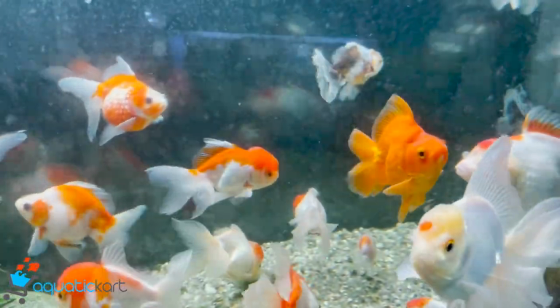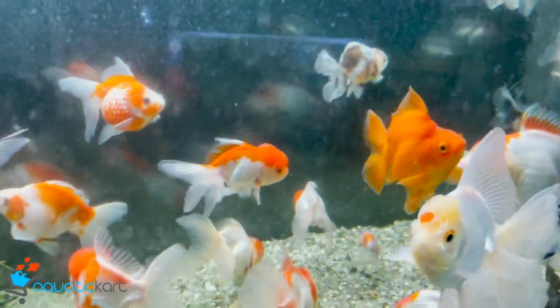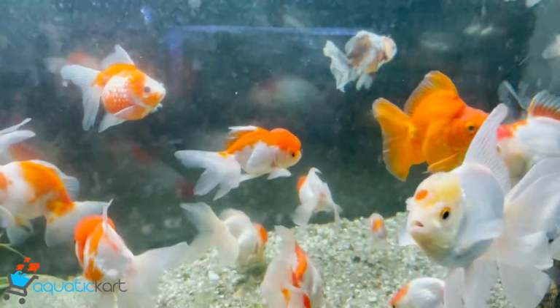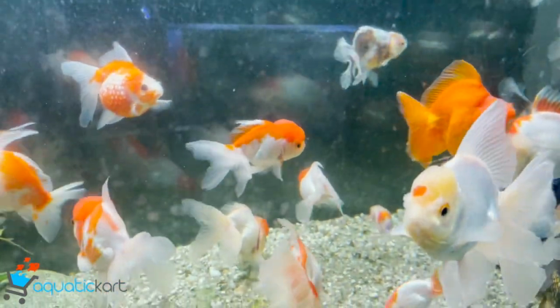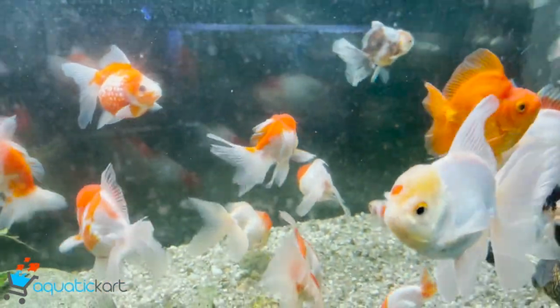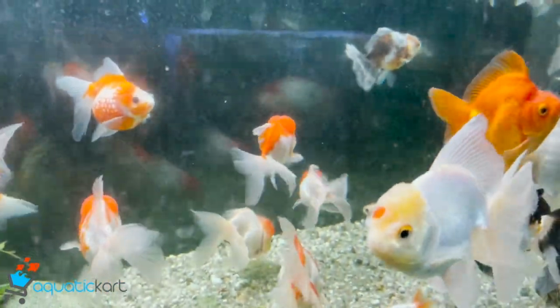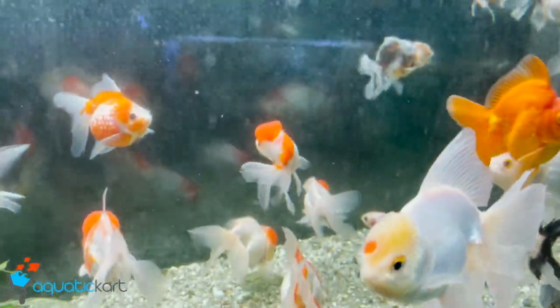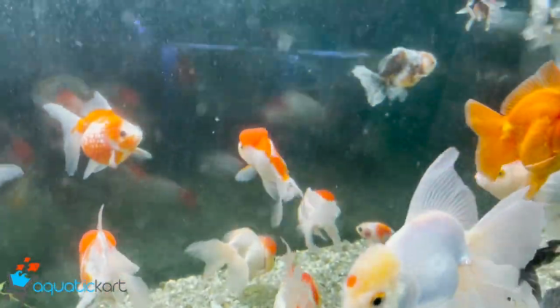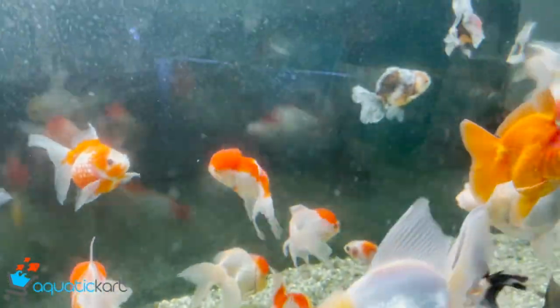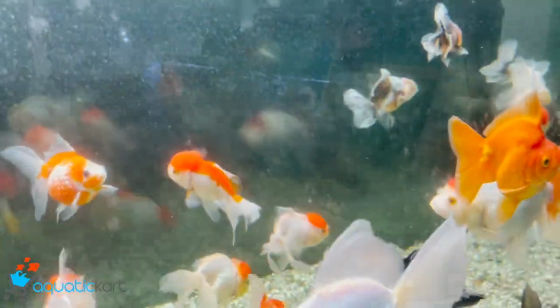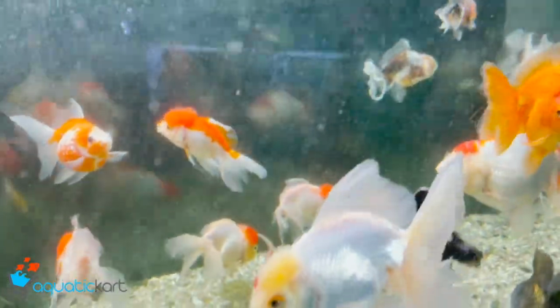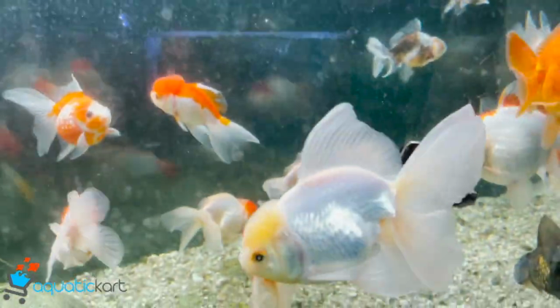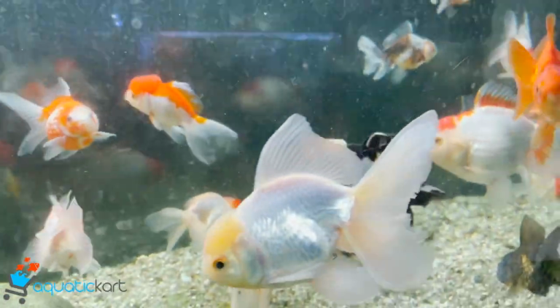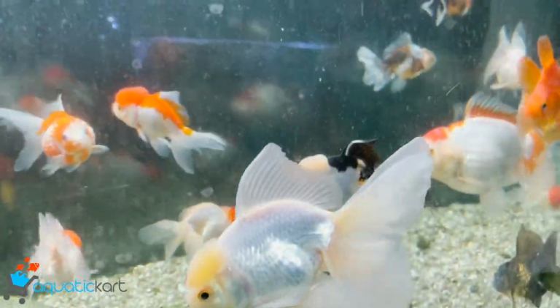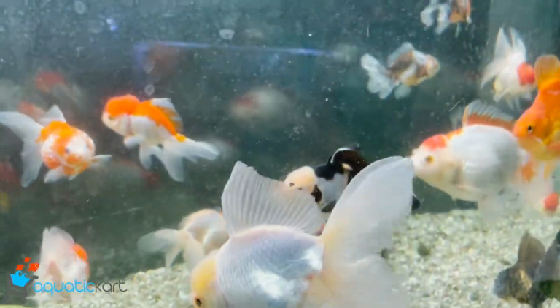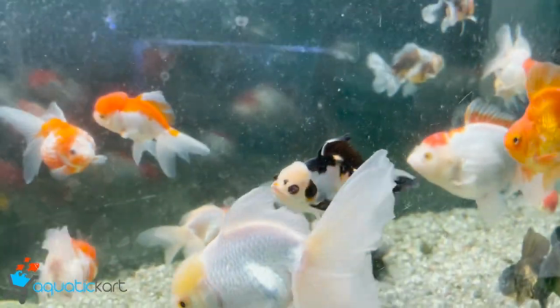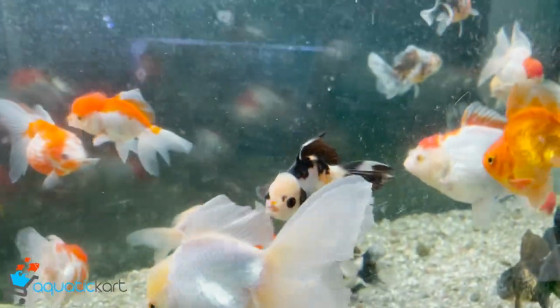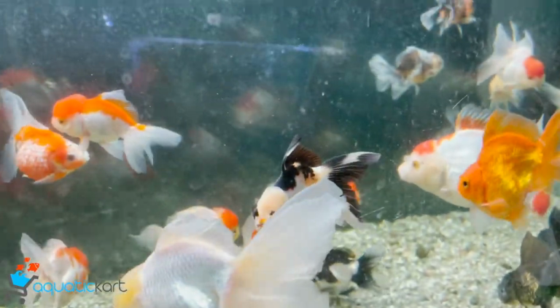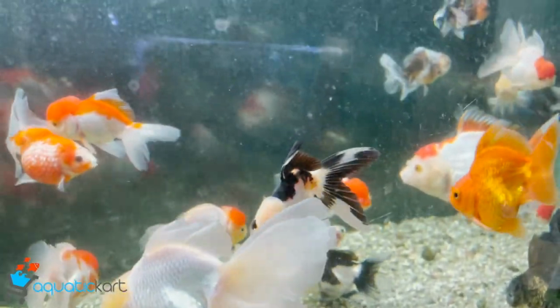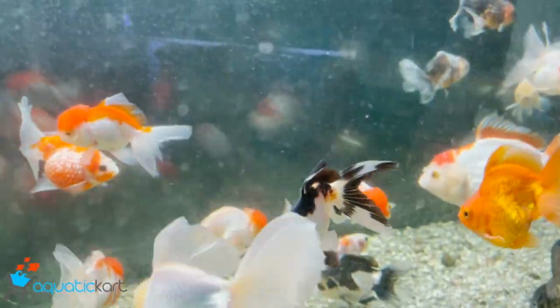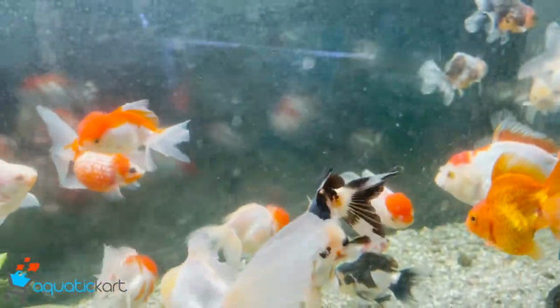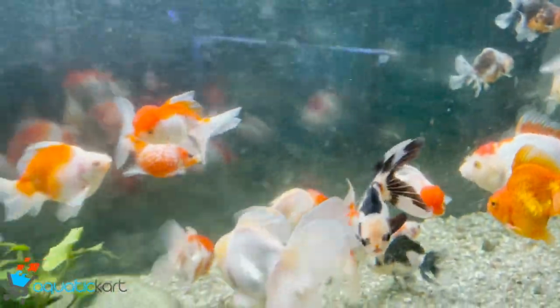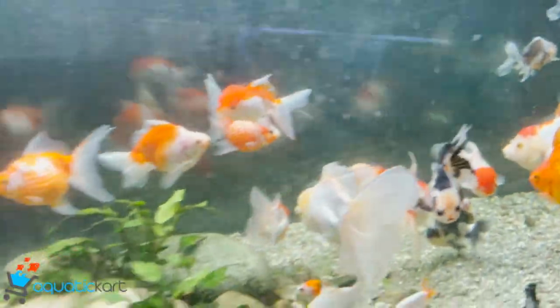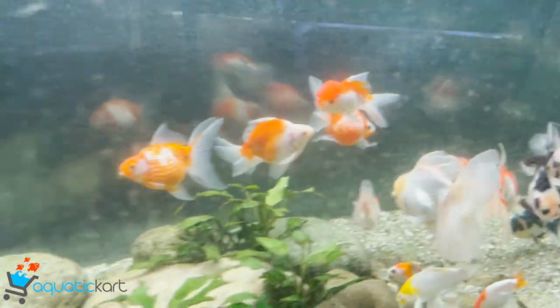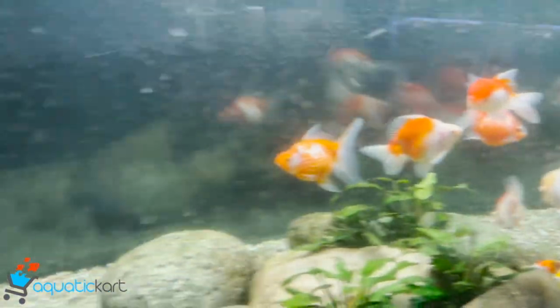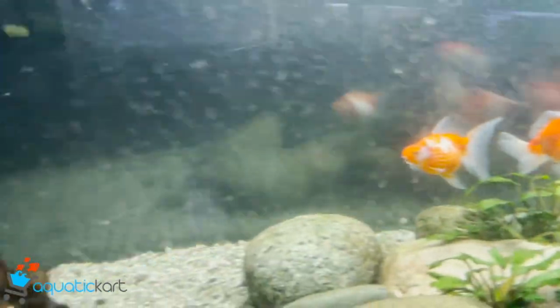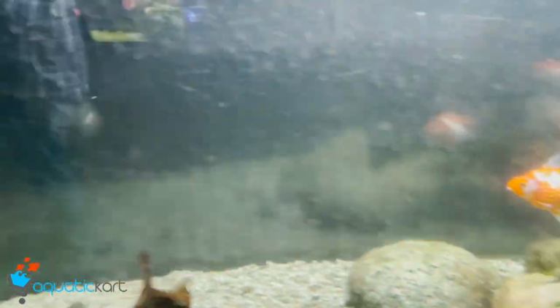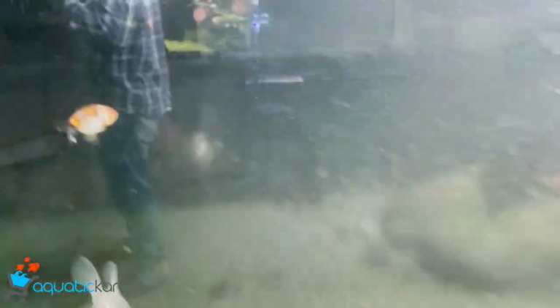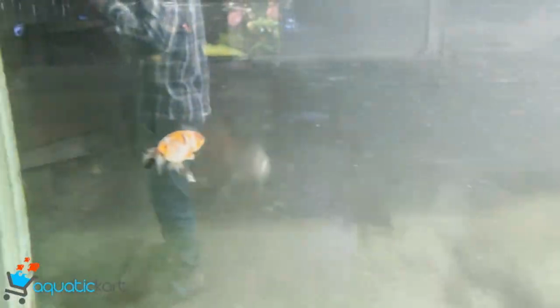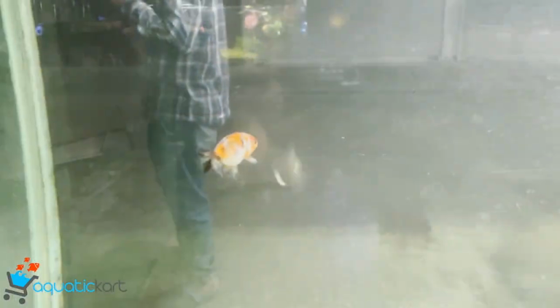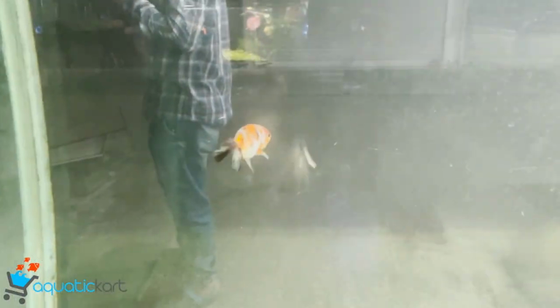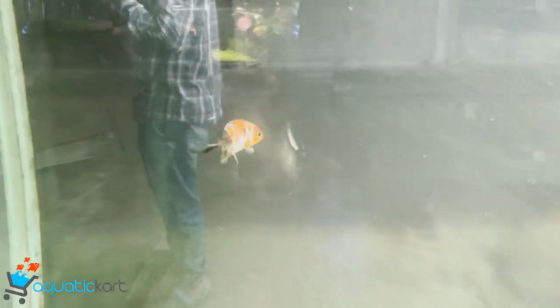This is a red cap orange. This is a black orange. This is a calico orange. This is a red cap orange.